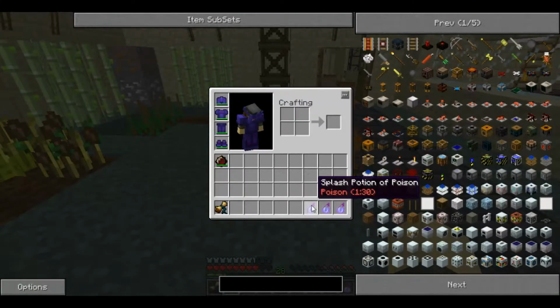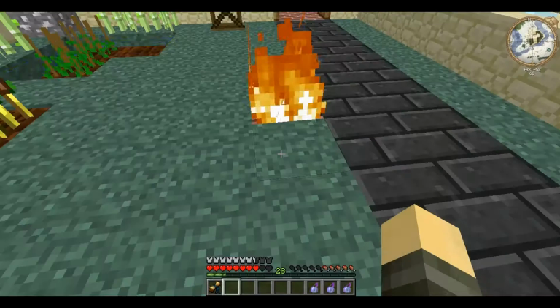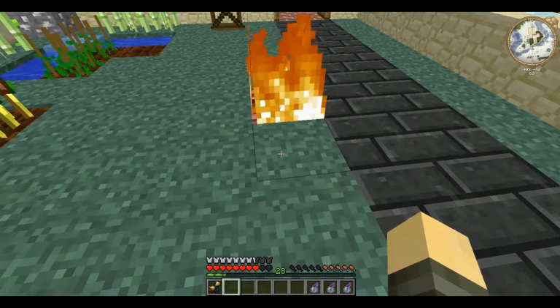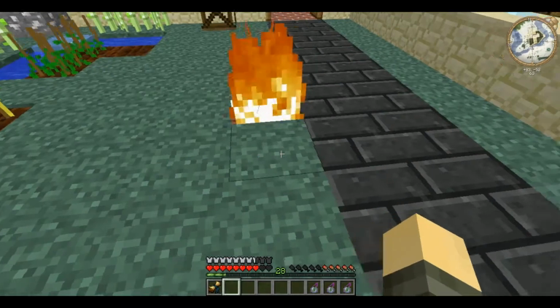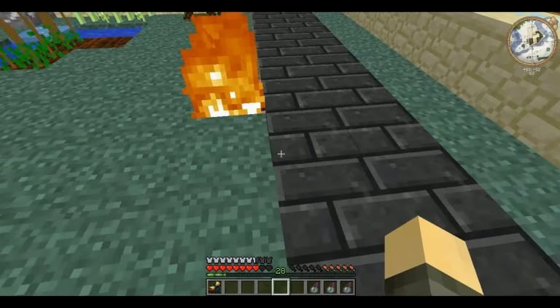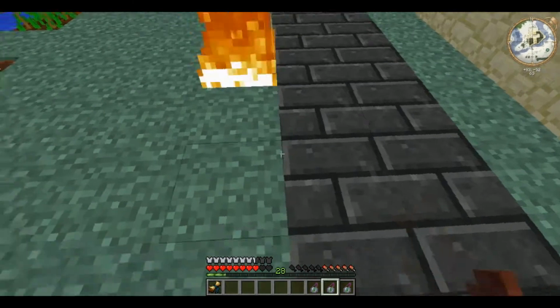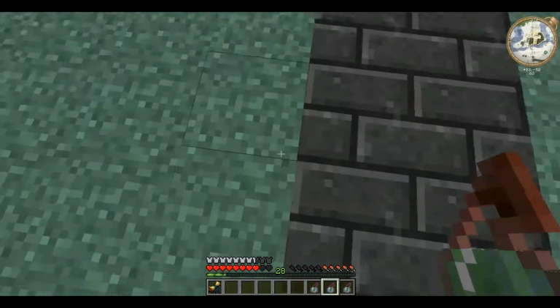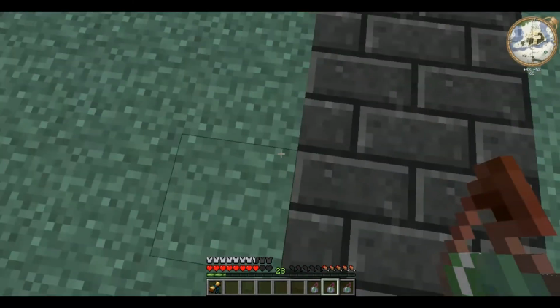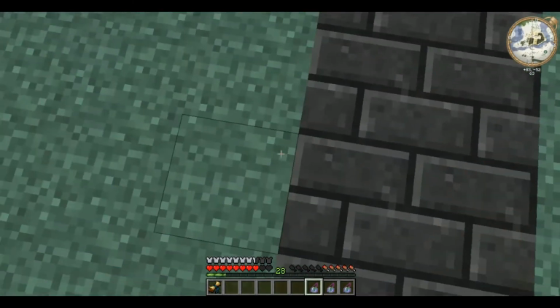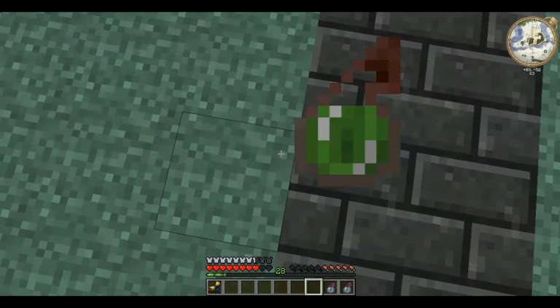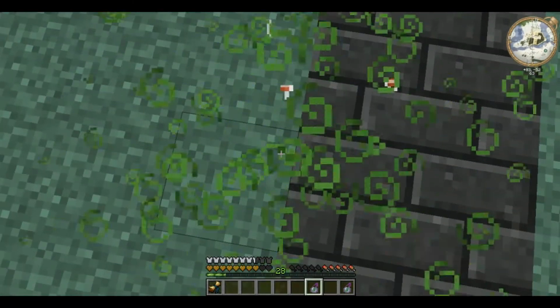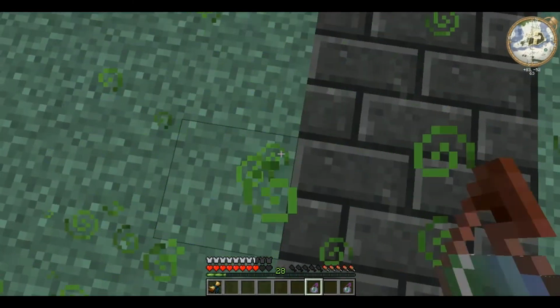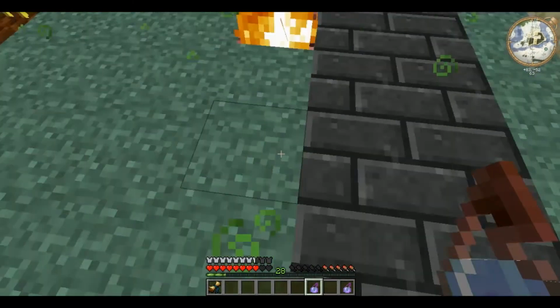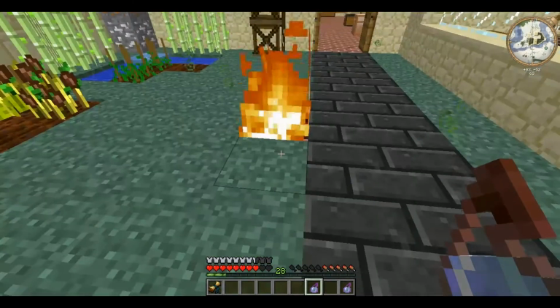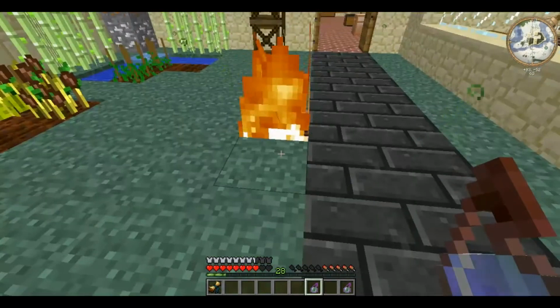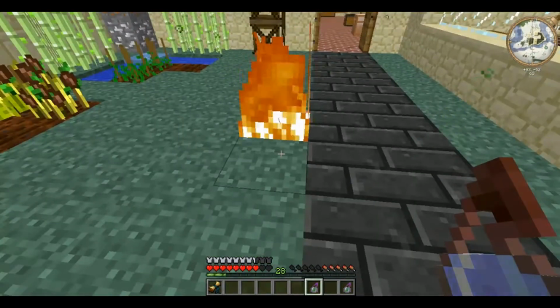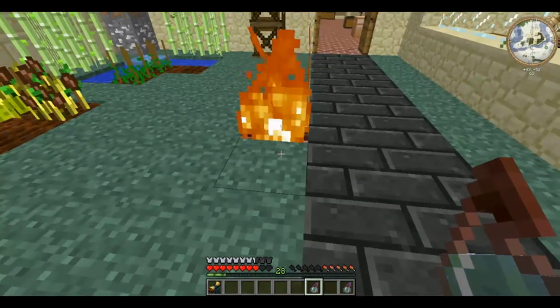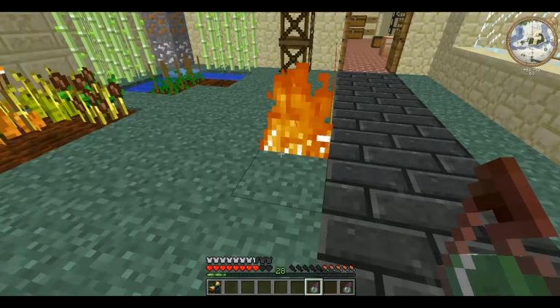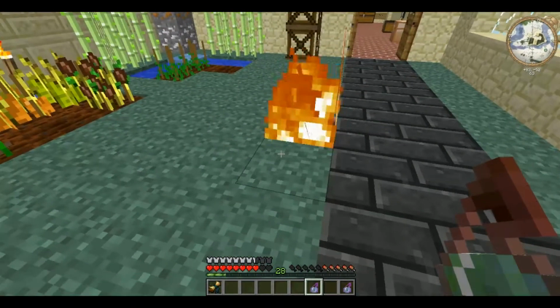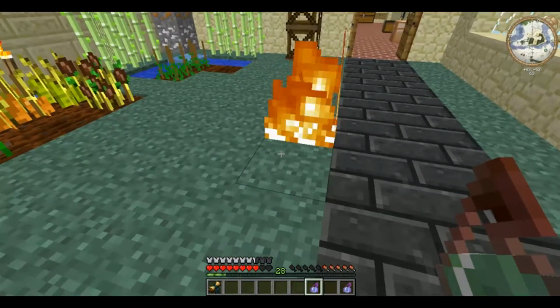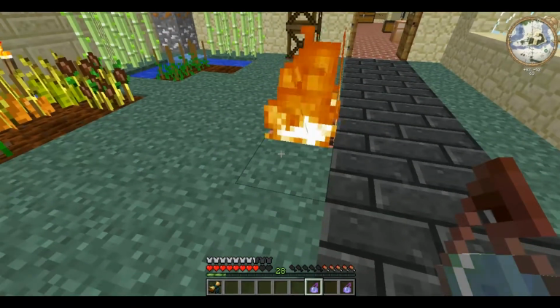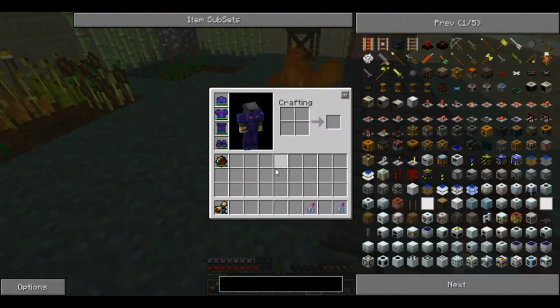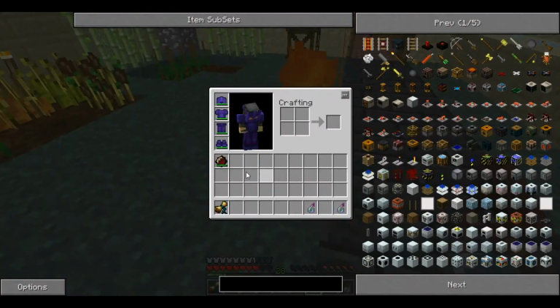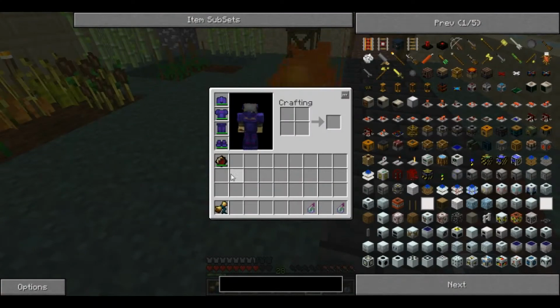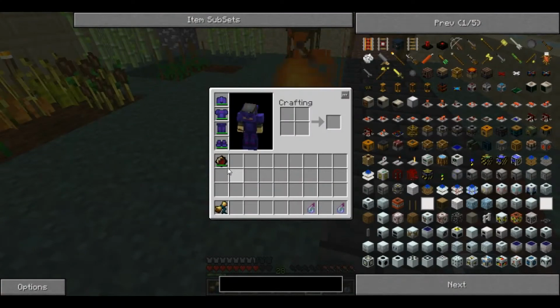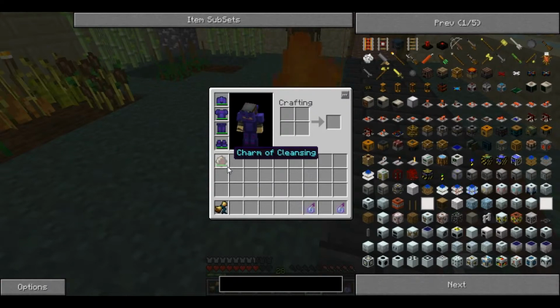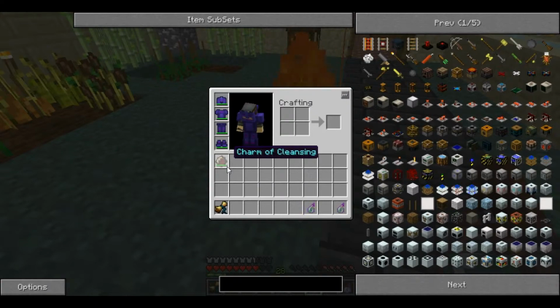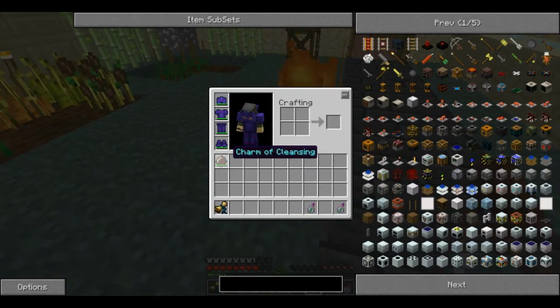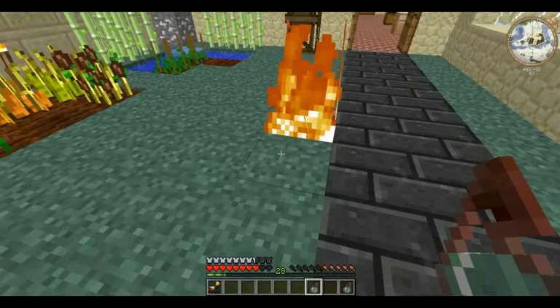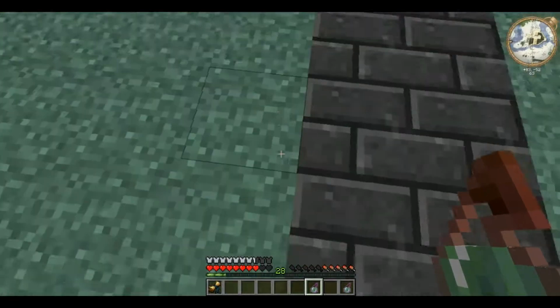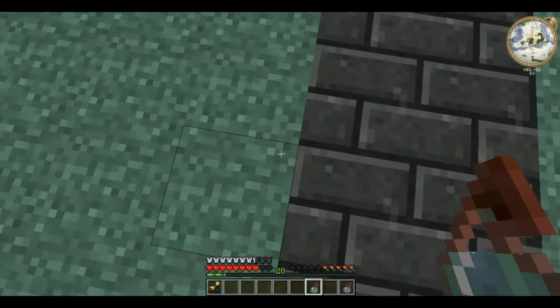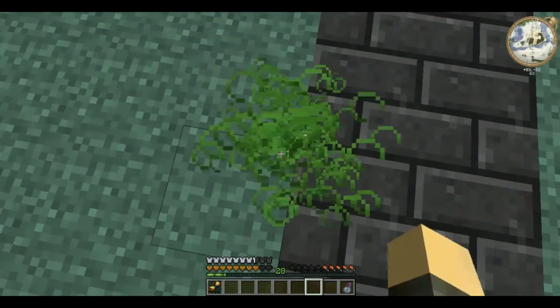These are splash potions of poison. There it's poisoned me, and I'm instantly cured. As you can see, the durability is going down.